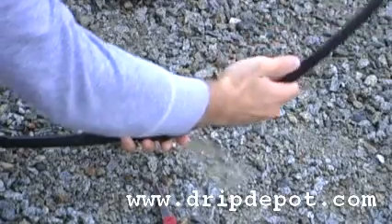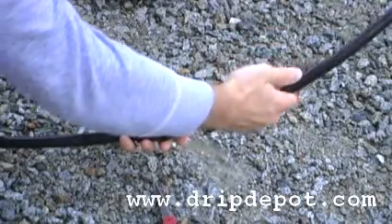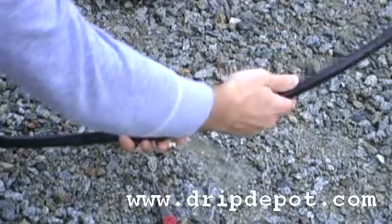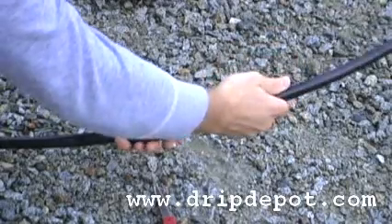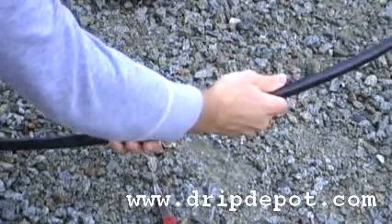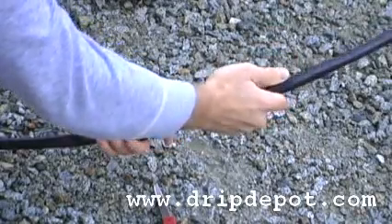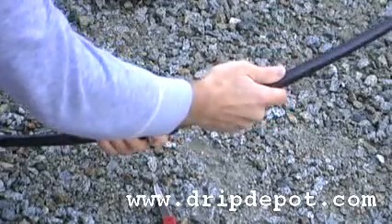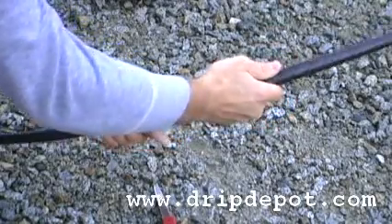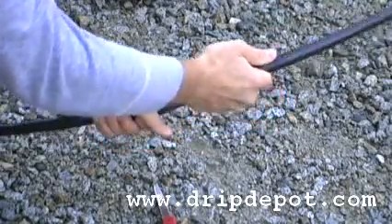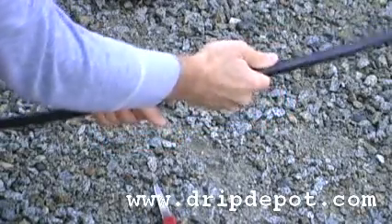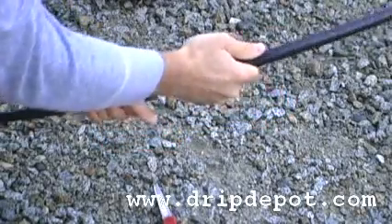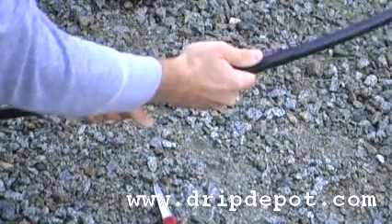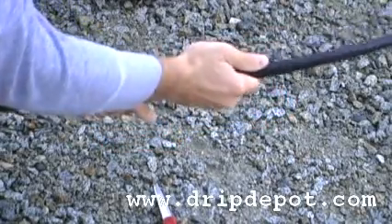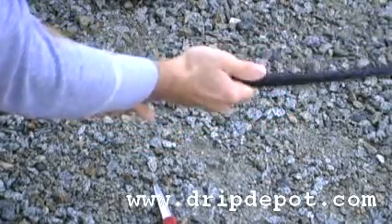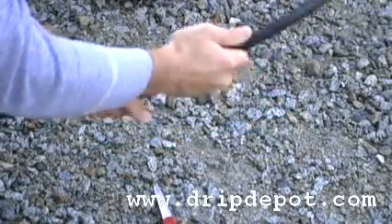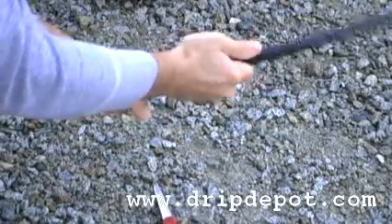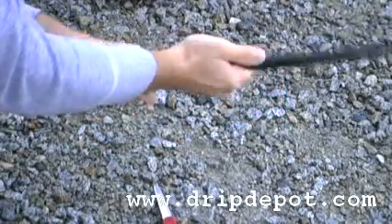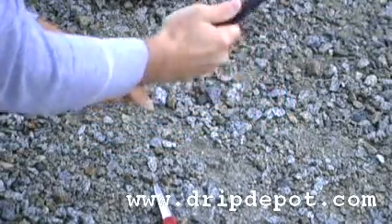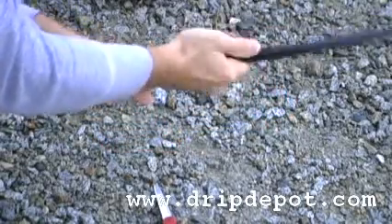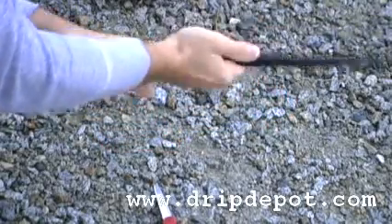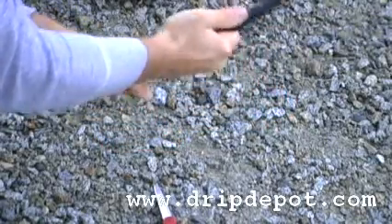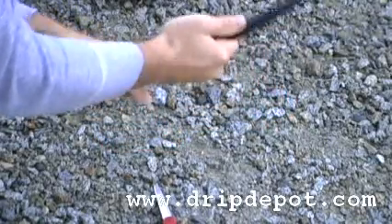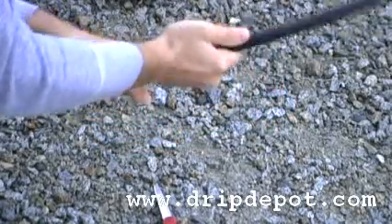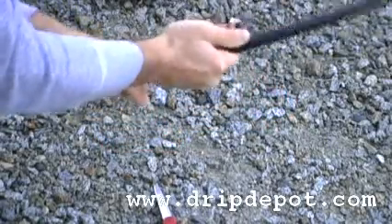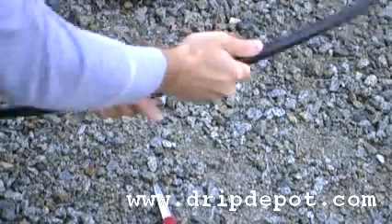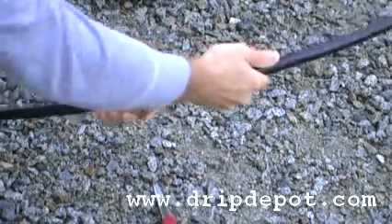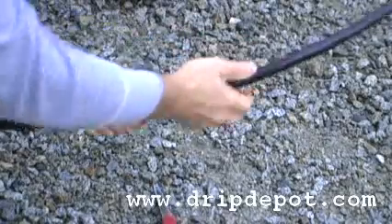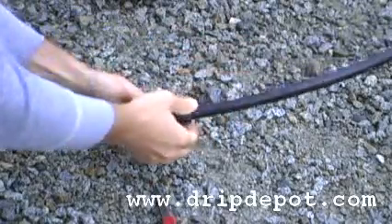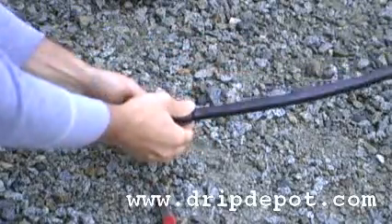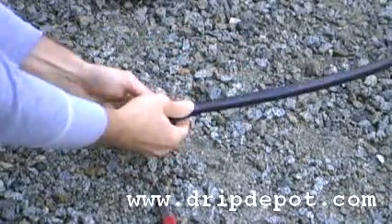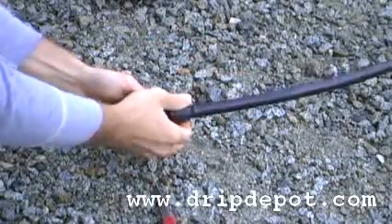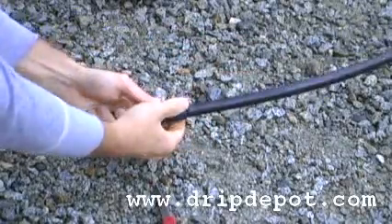Once both sides of your tubing have been connected to the half inch permalock hose coupler, your system is ready to use again.